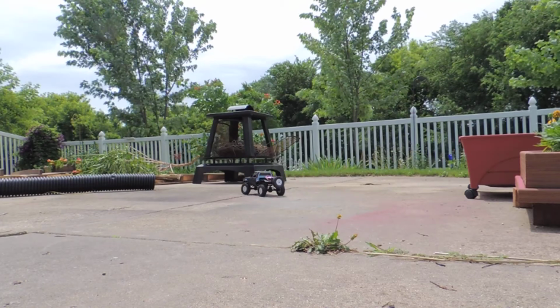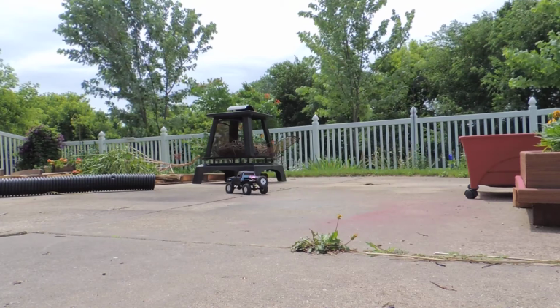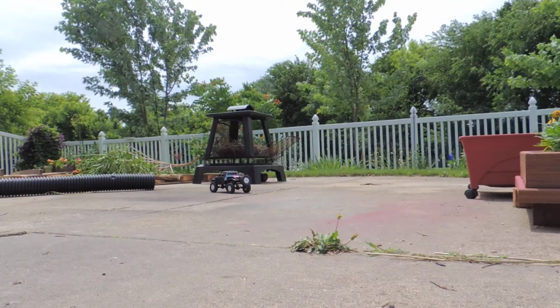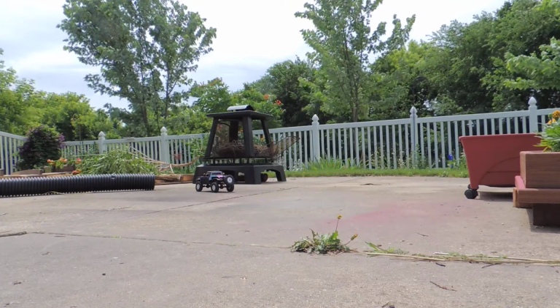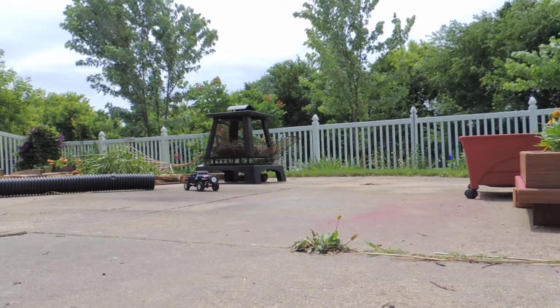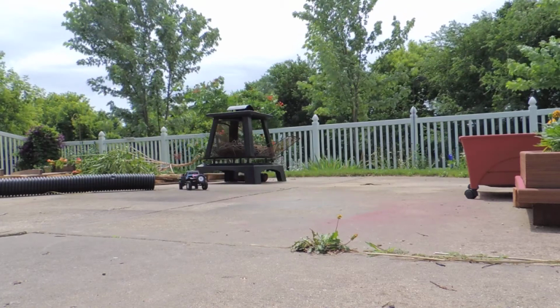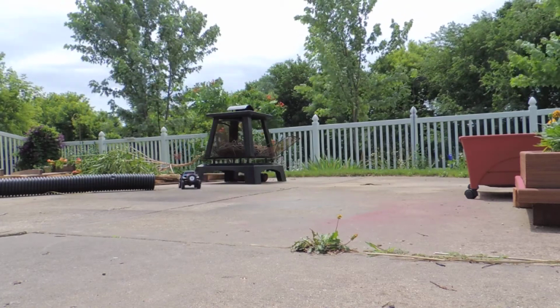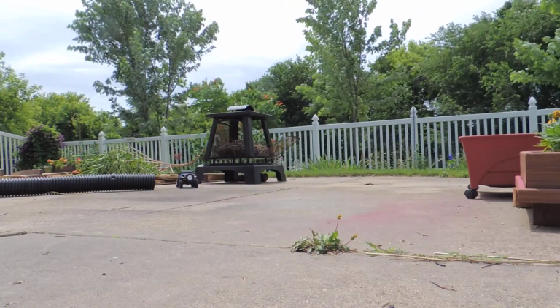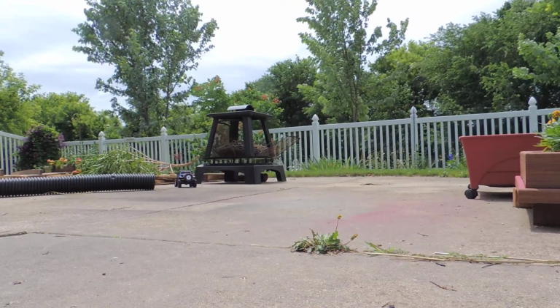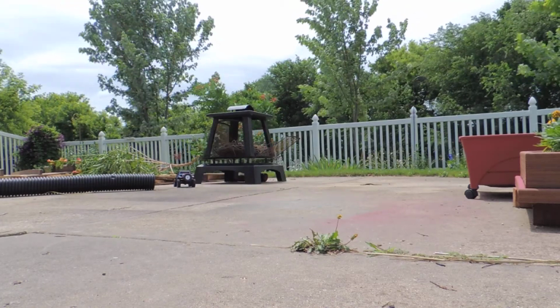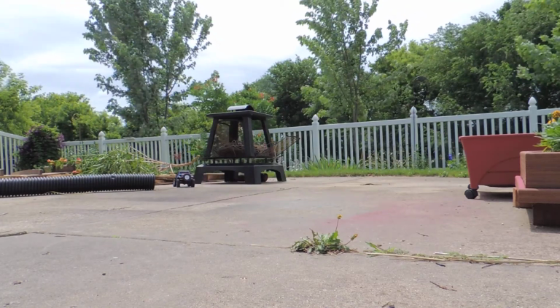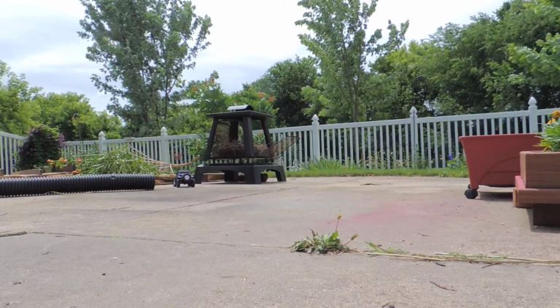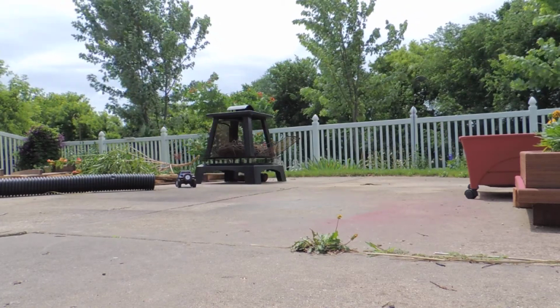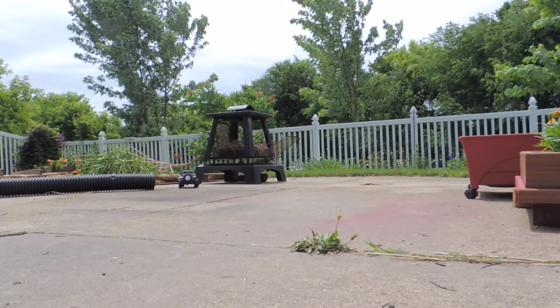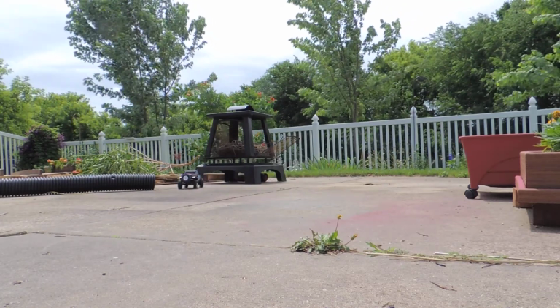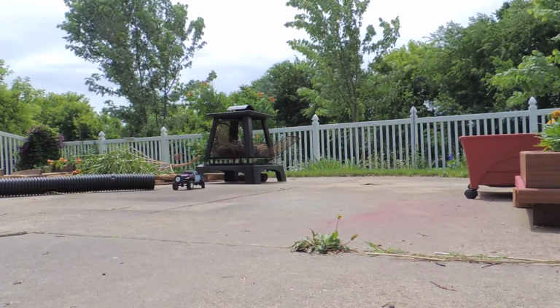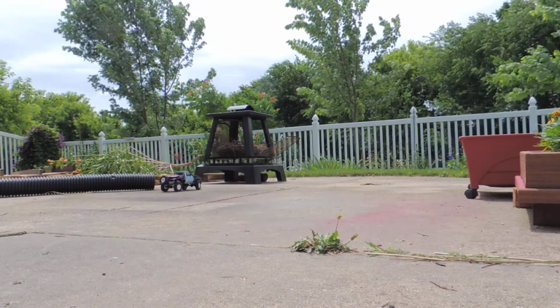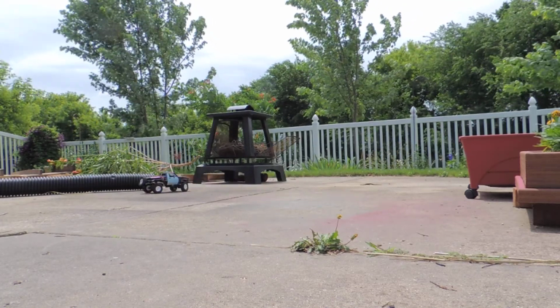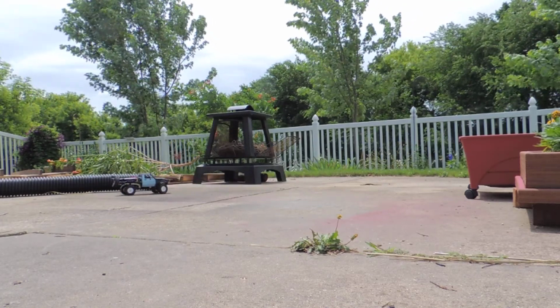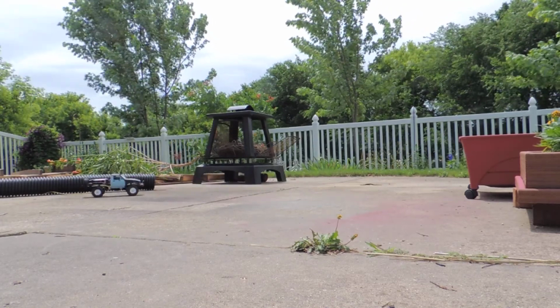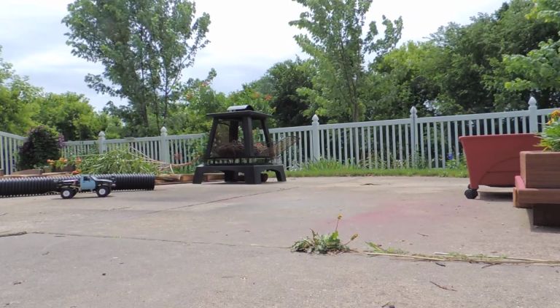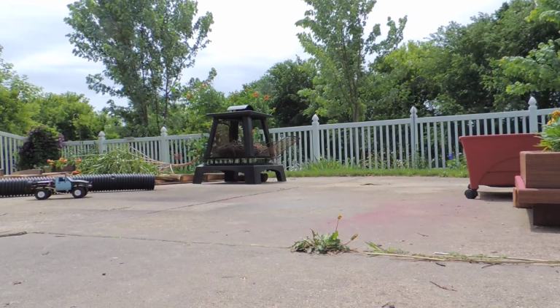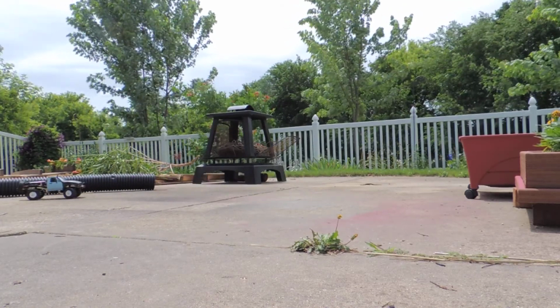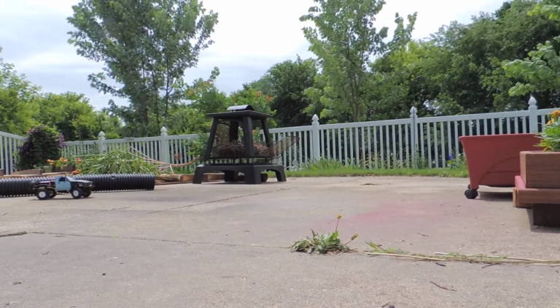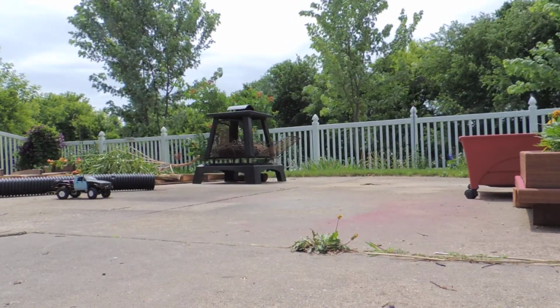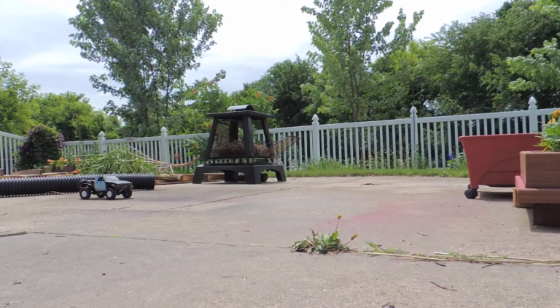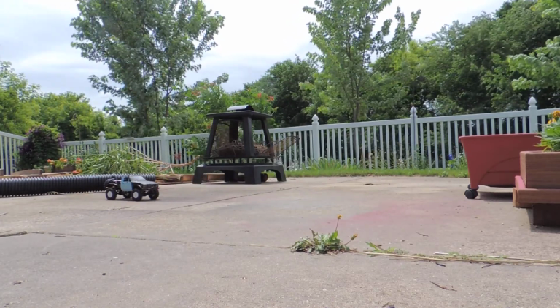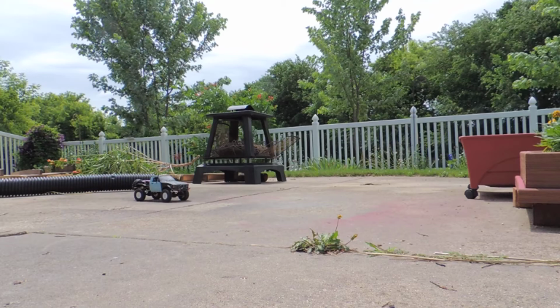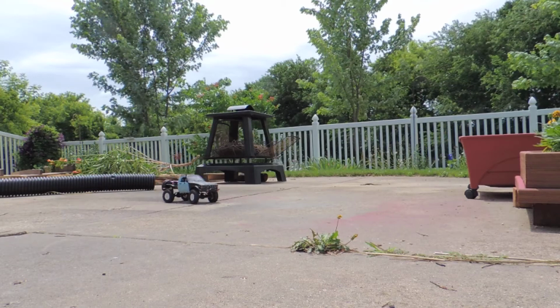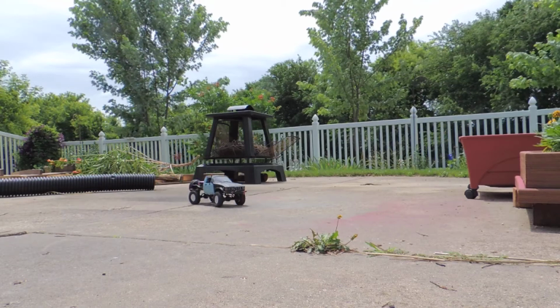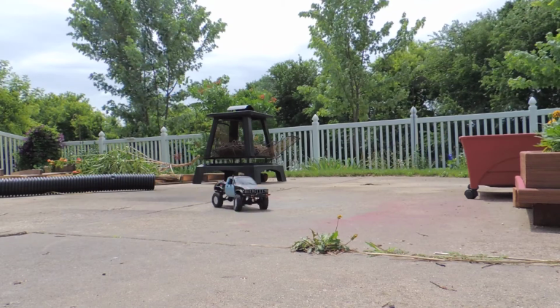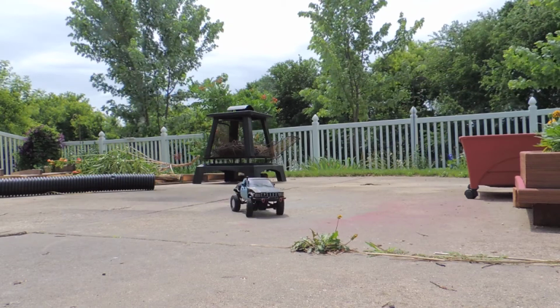It is pretty fast for a crawler in my opinion. I like it though.